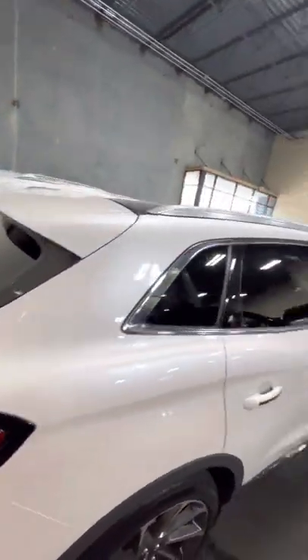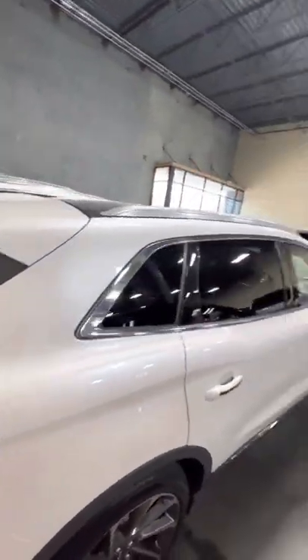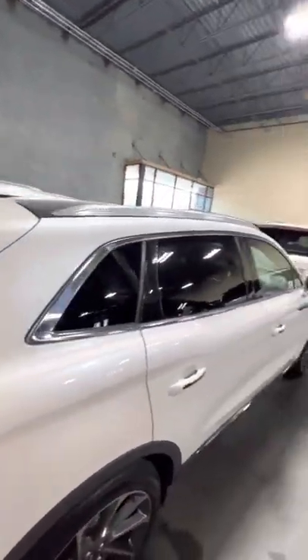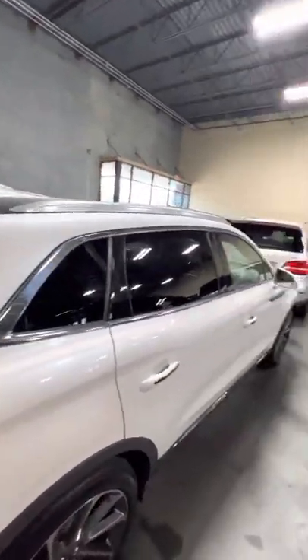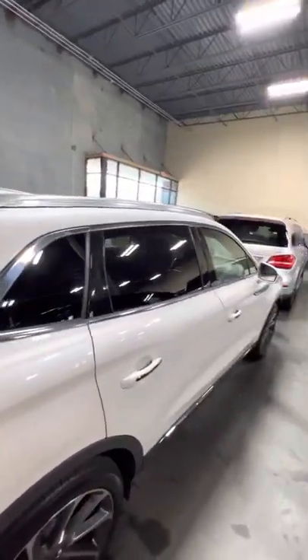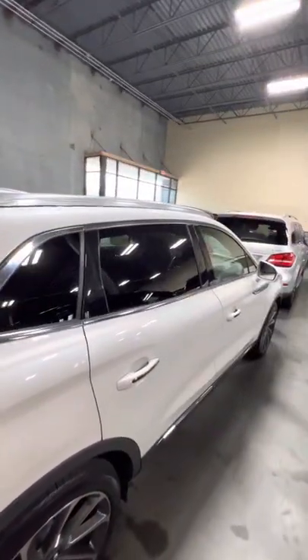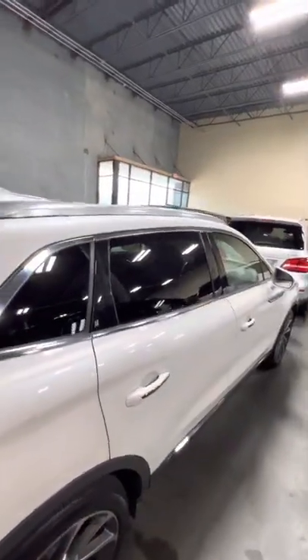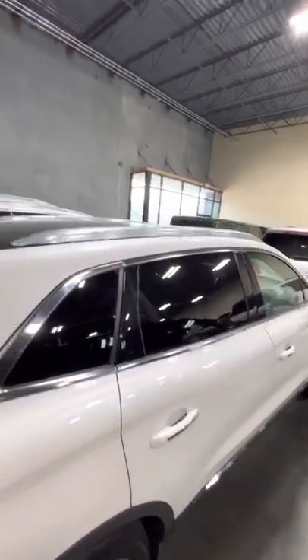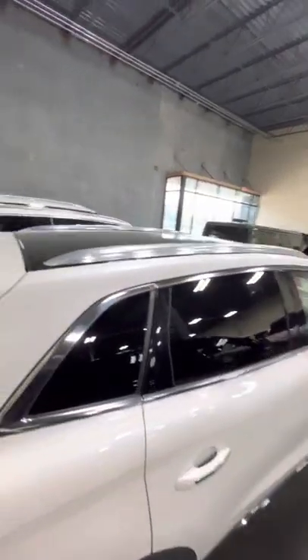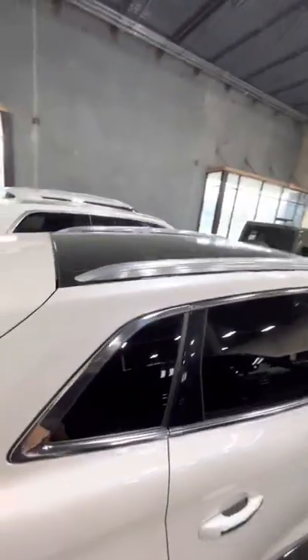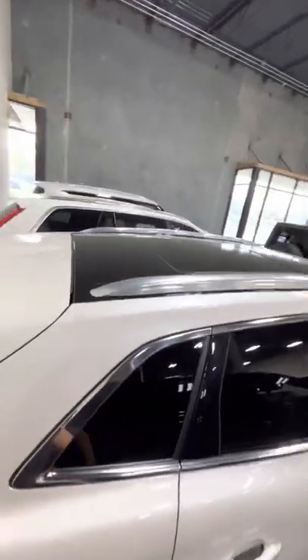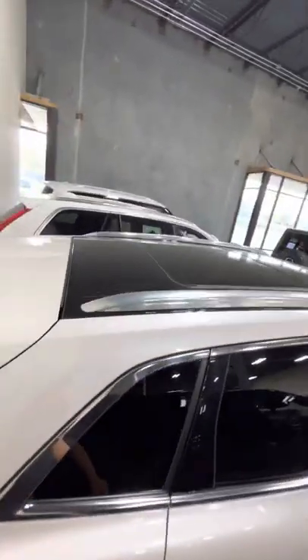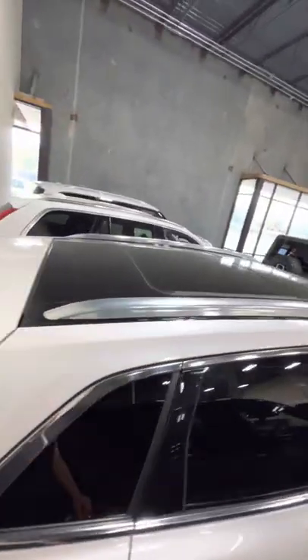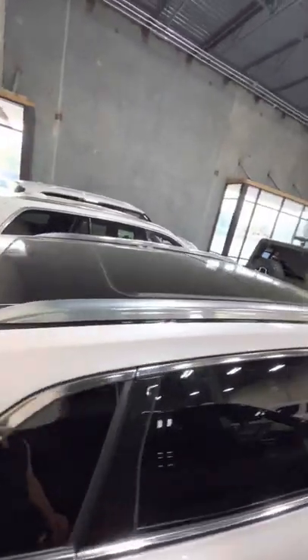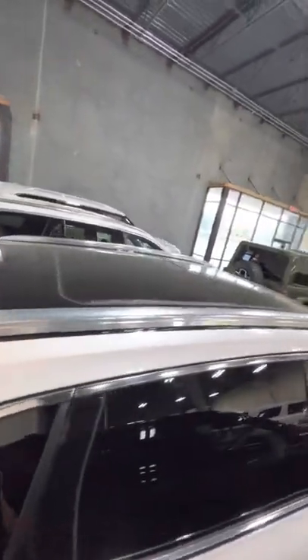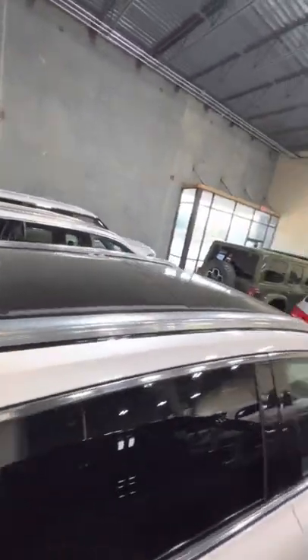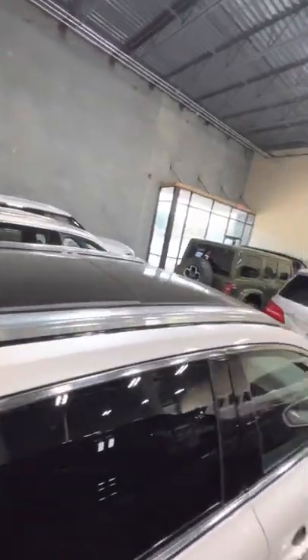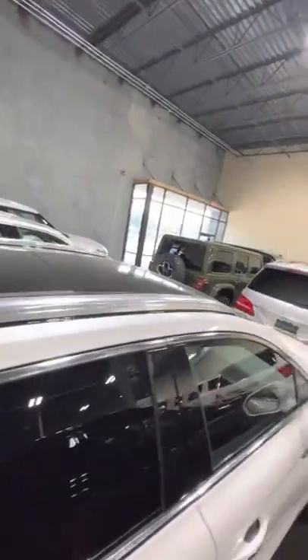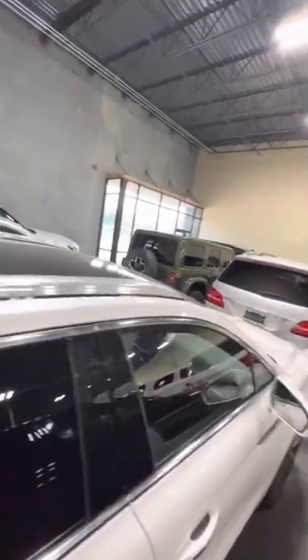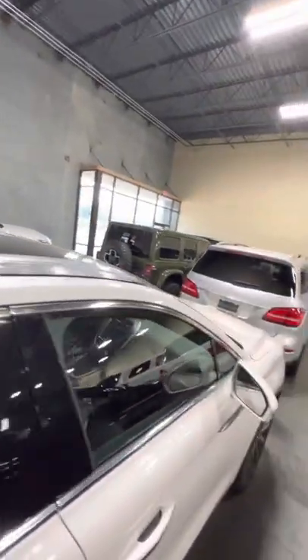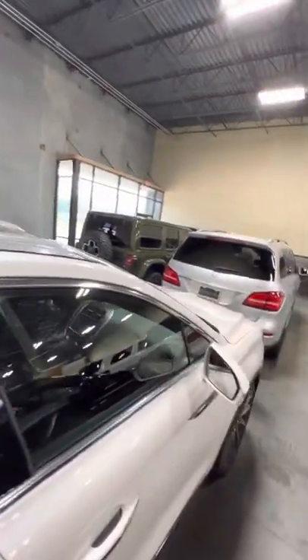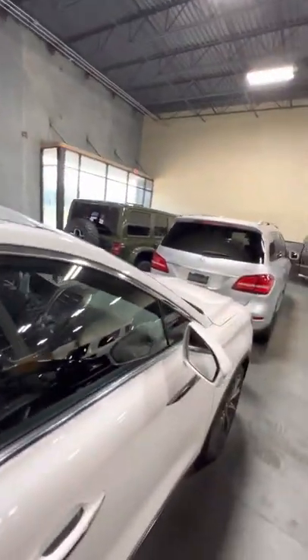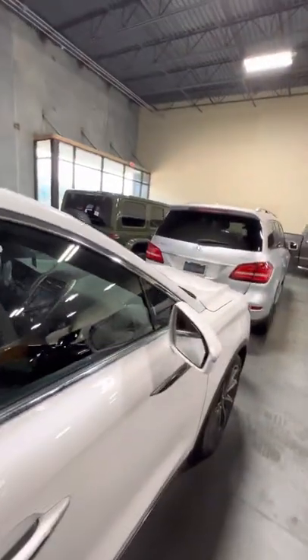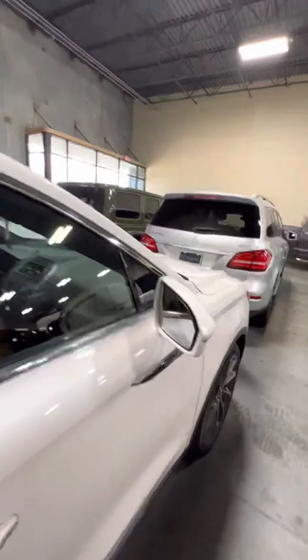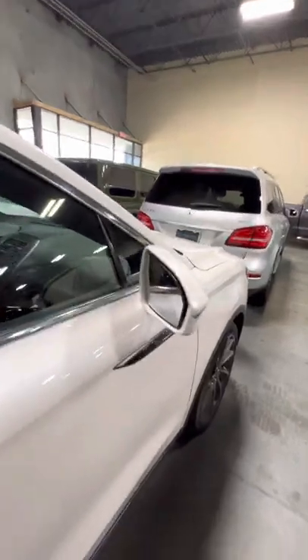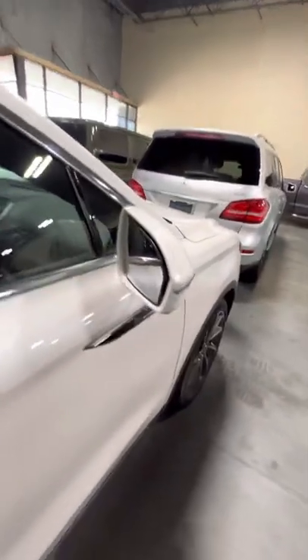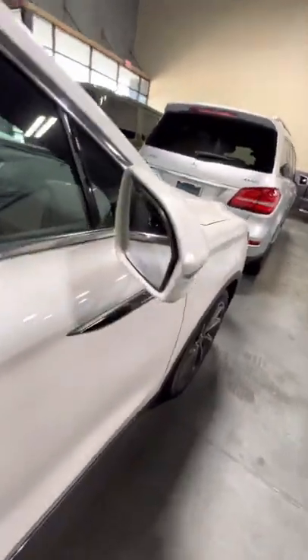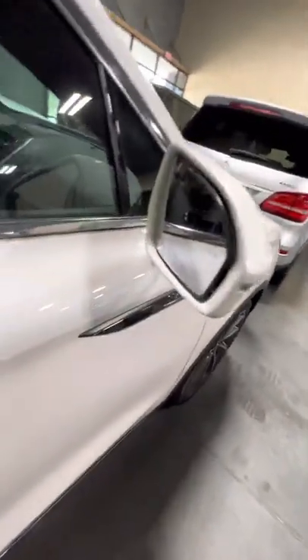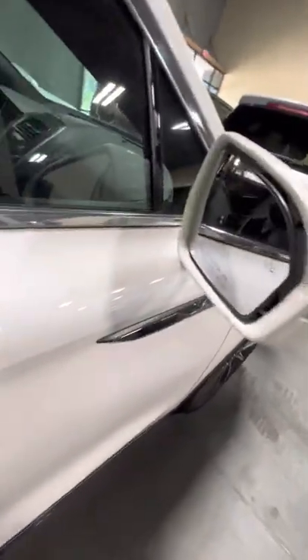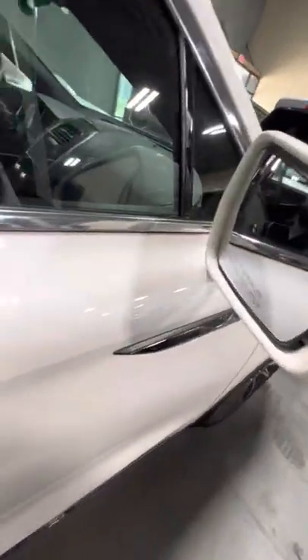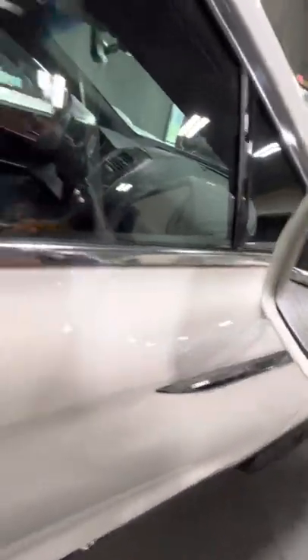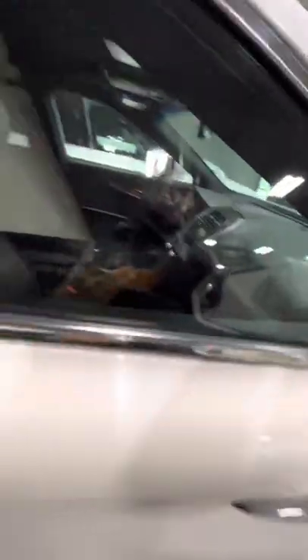Overall condition is beautiful. Got the panoramic sunroof and side blind spot monitoring.